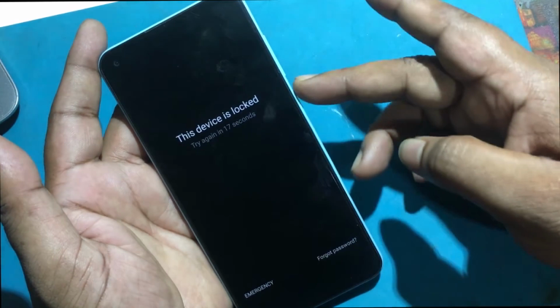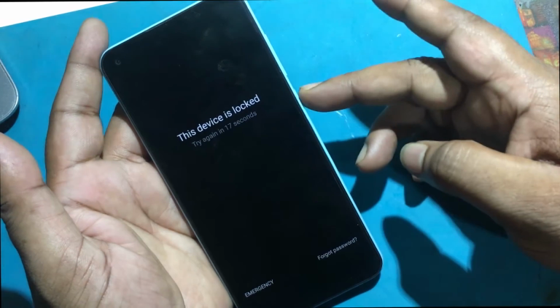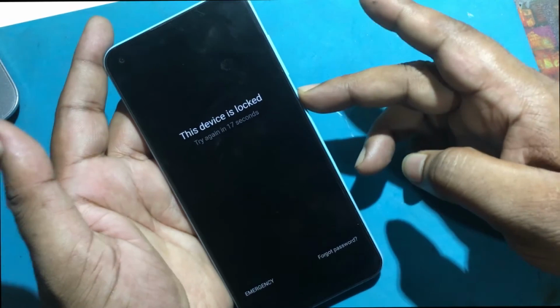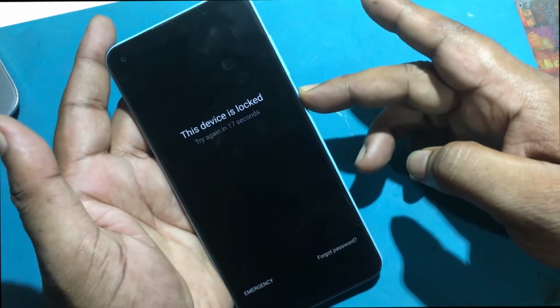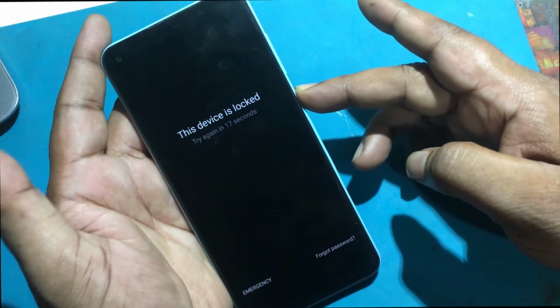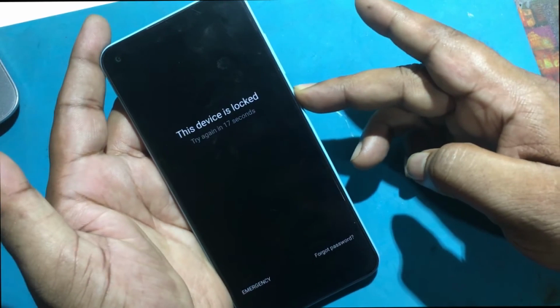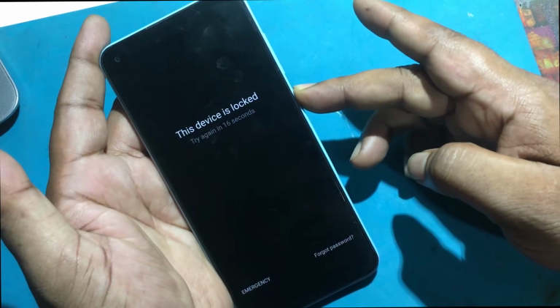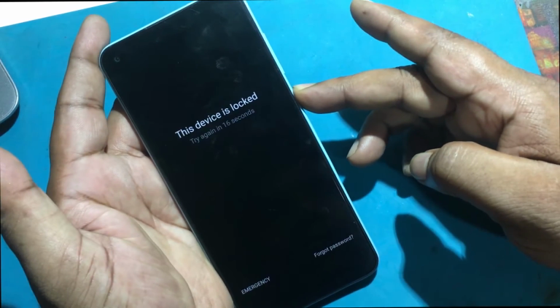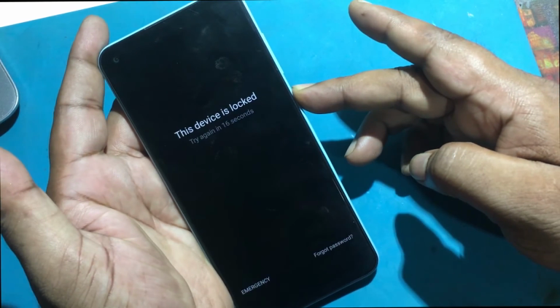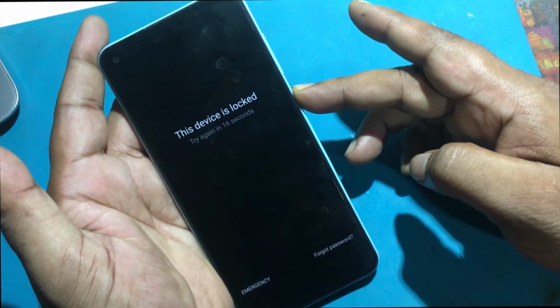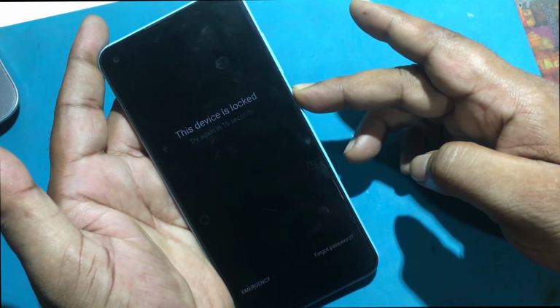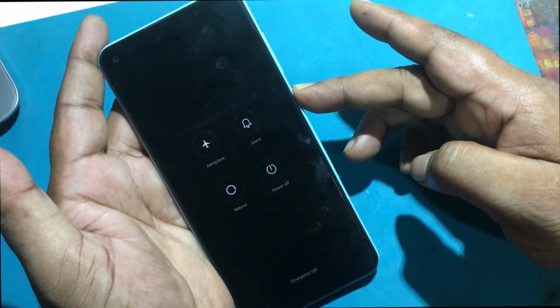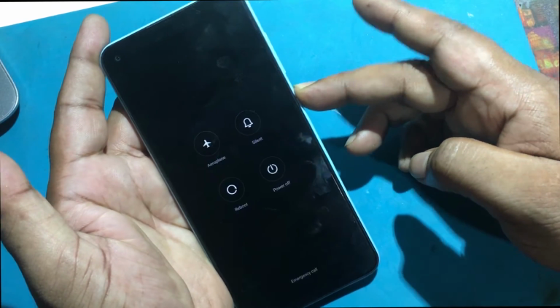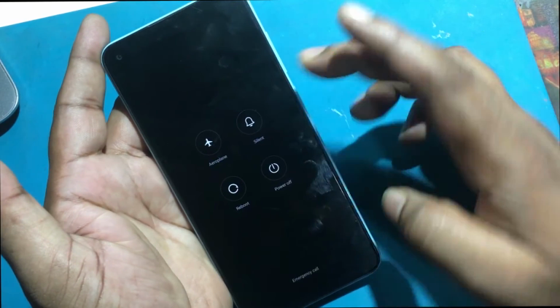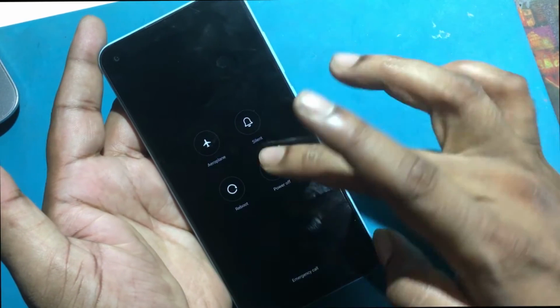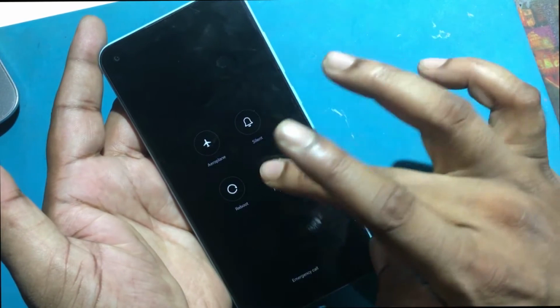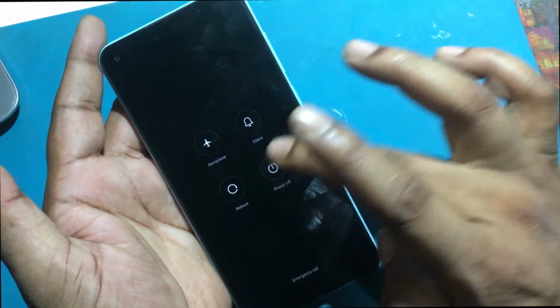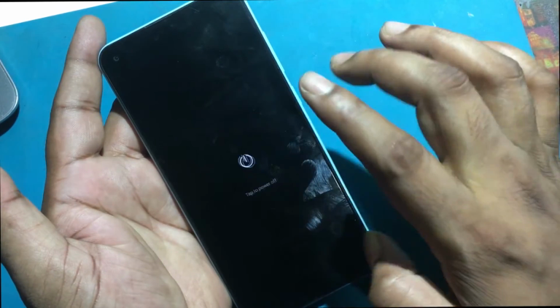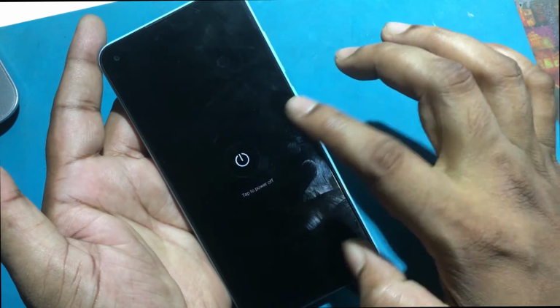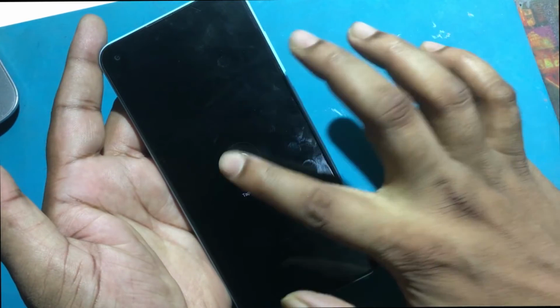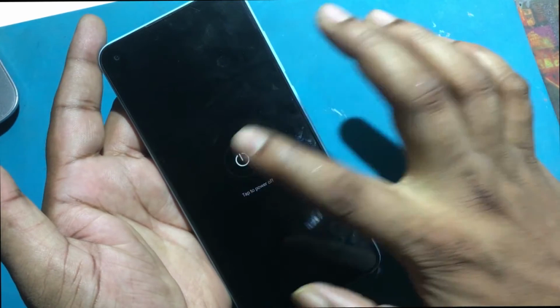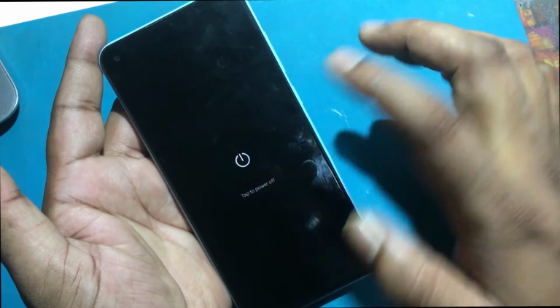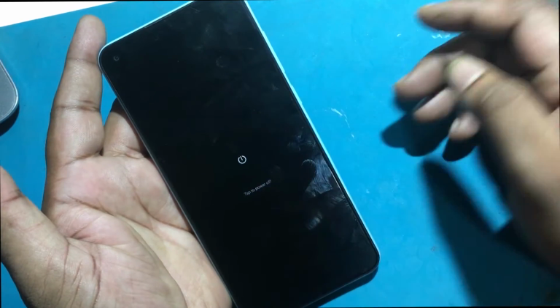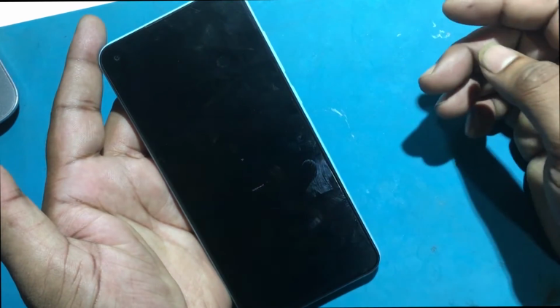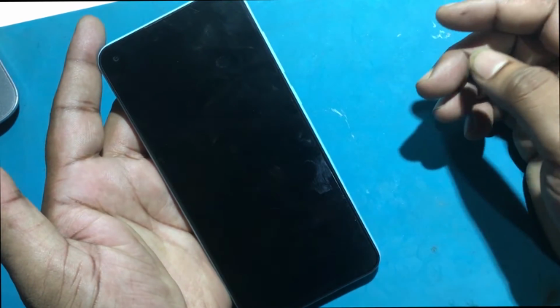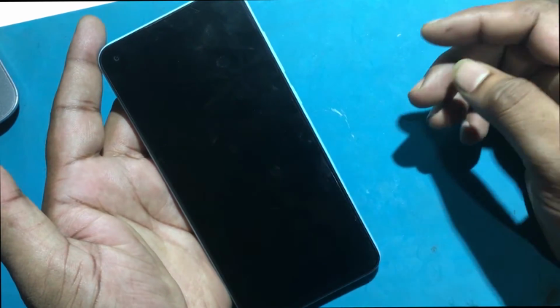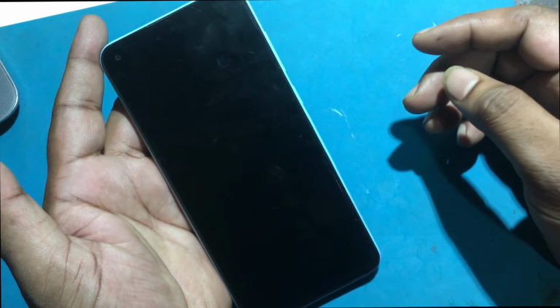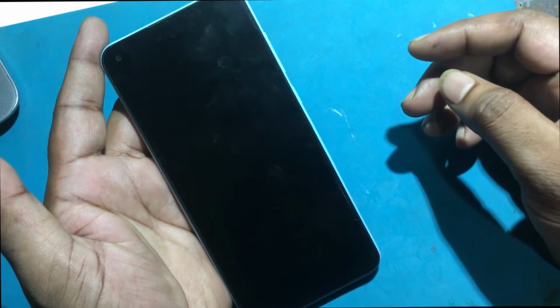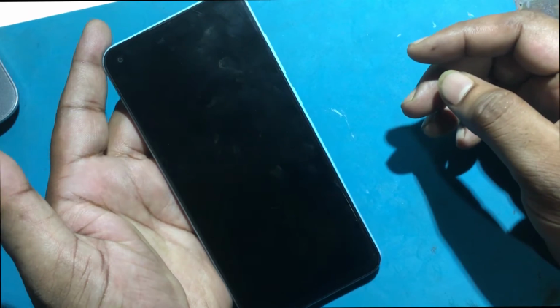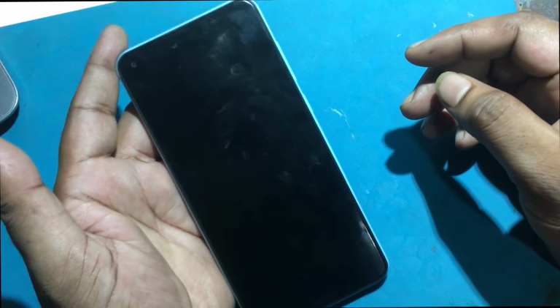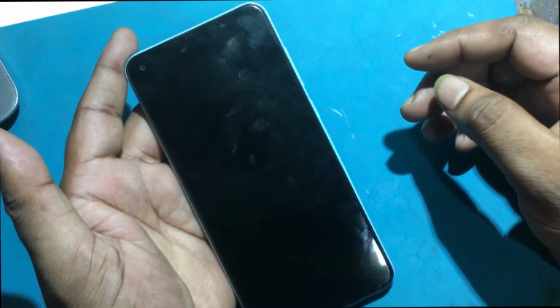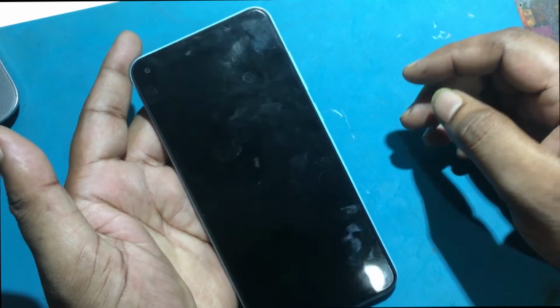First of all, switch off your Redmi Note 9 by holding the power key for a few seconds.